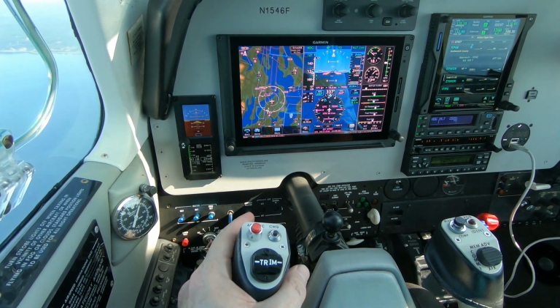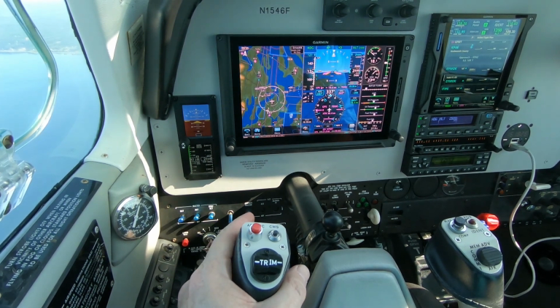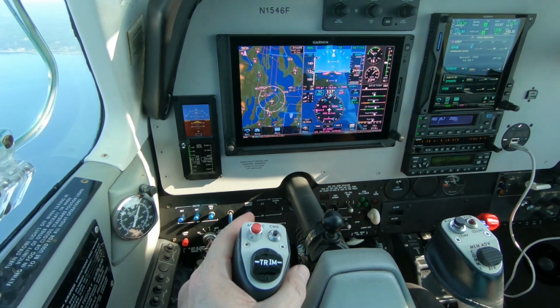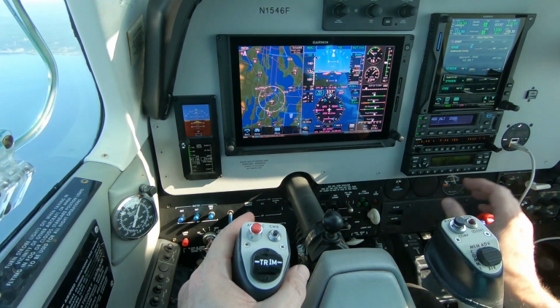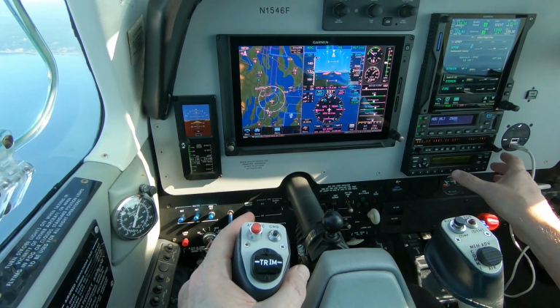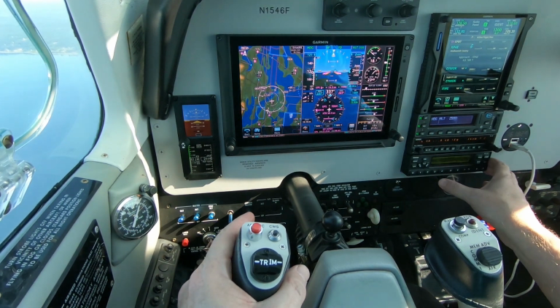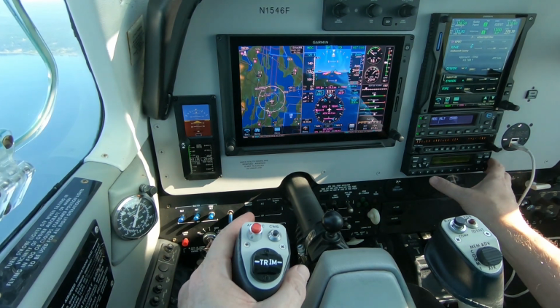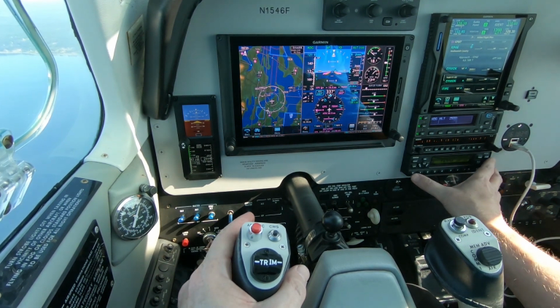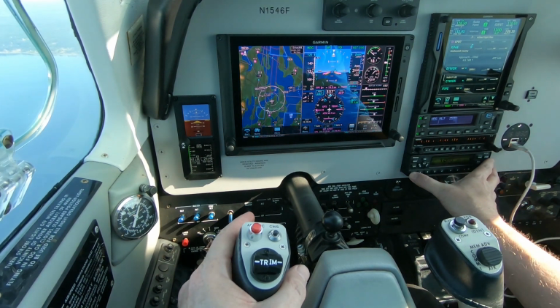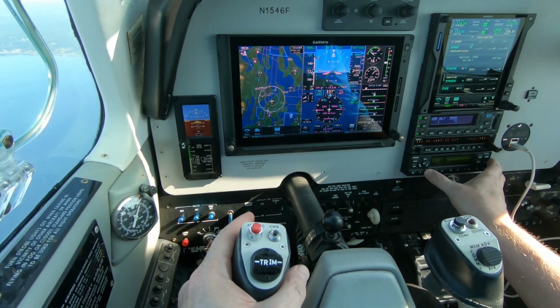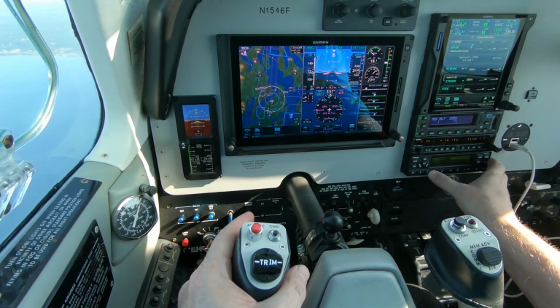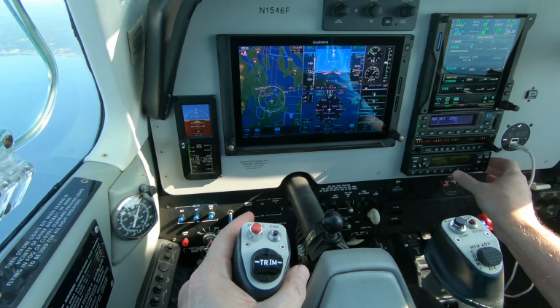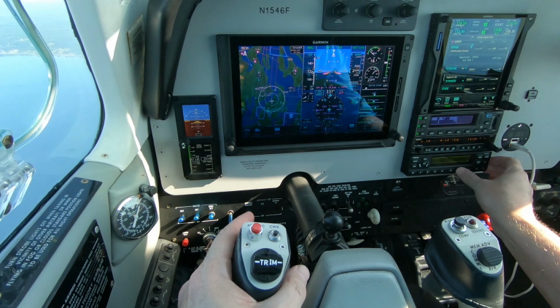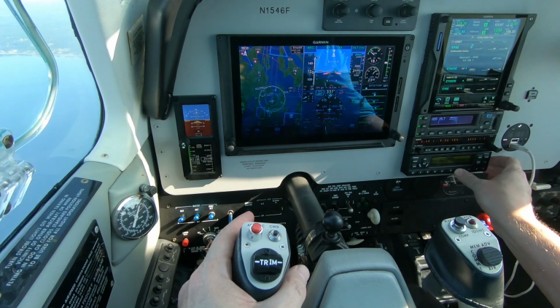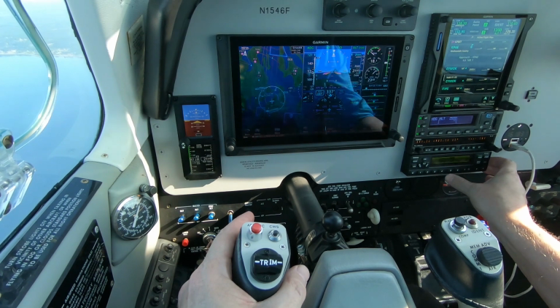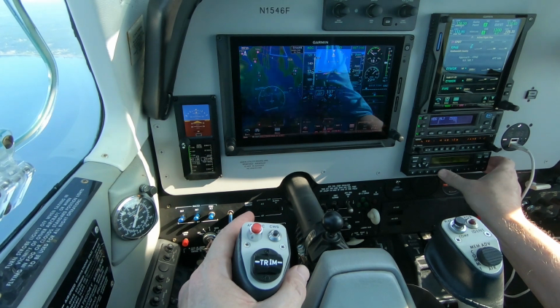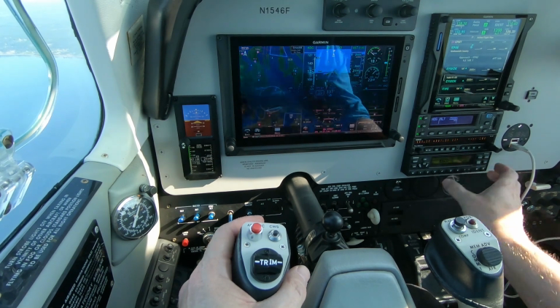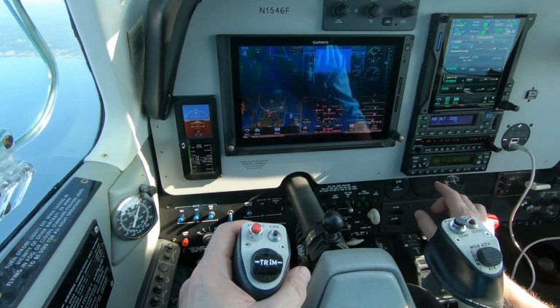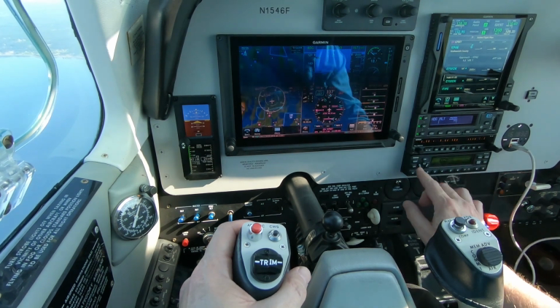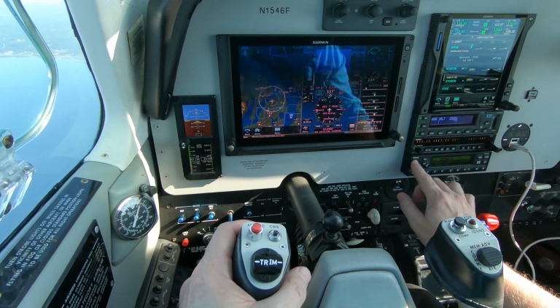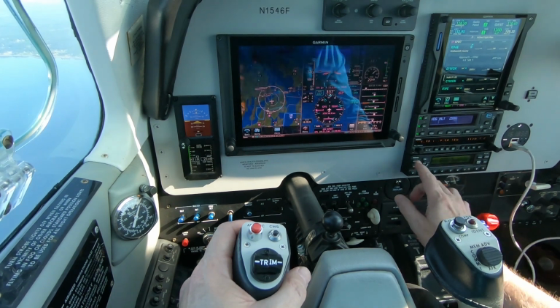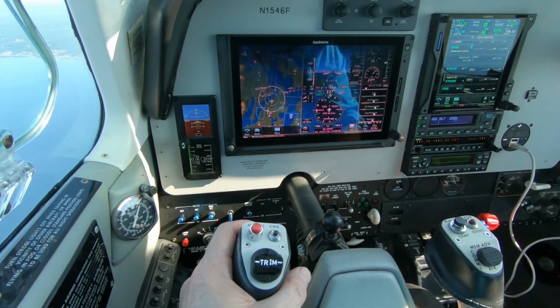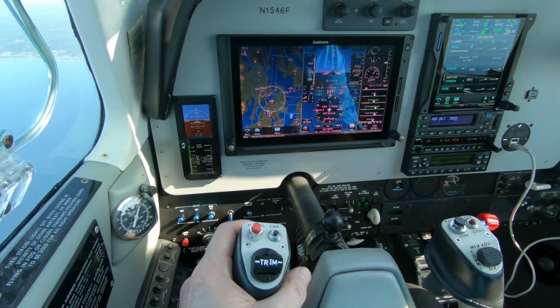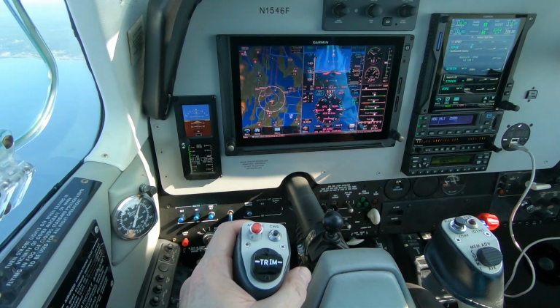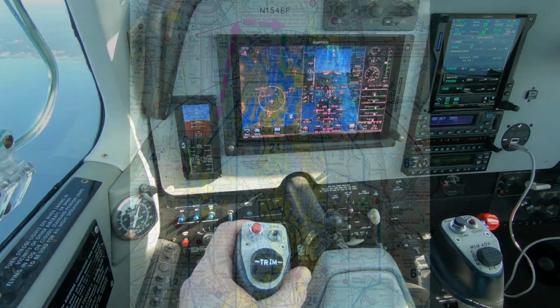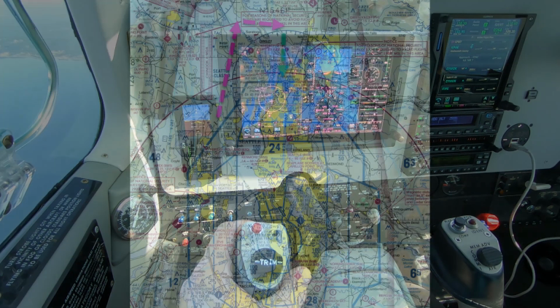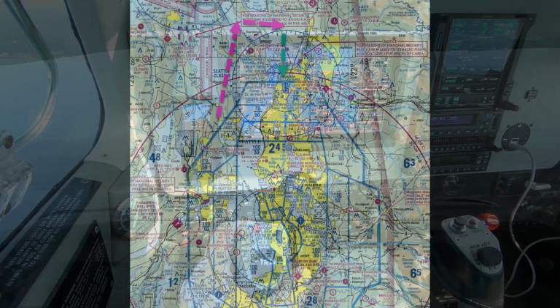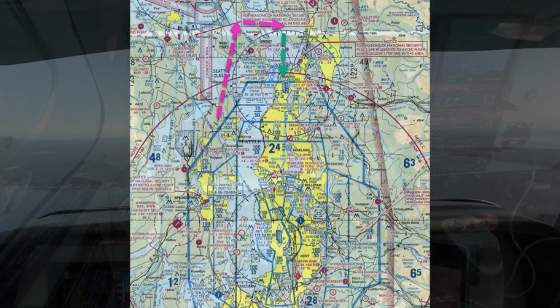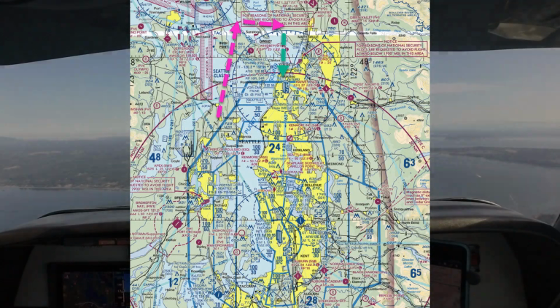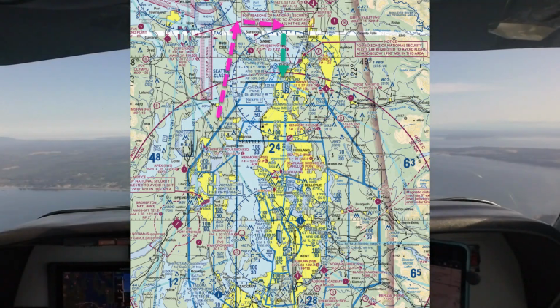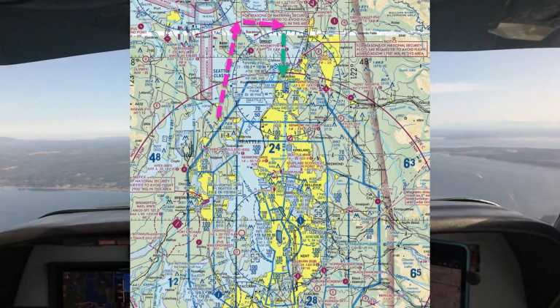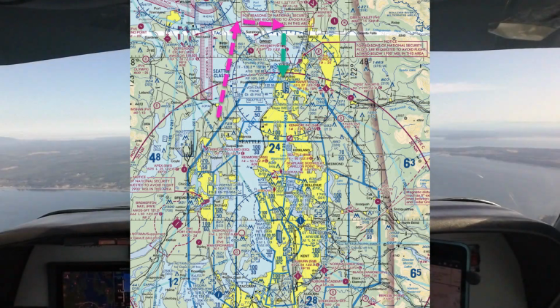1546 Foxtrot, squawk 0264 and ident. 0264, there's your ident, Bonanza 46 Foxtrot, we're level 2500.